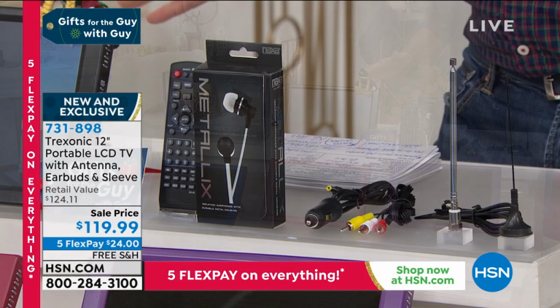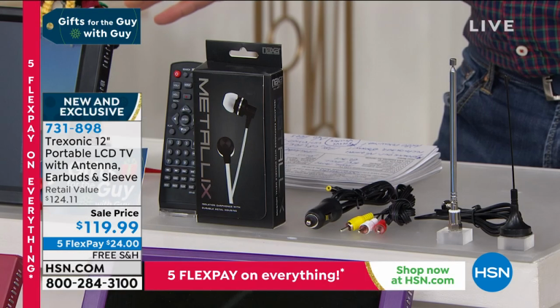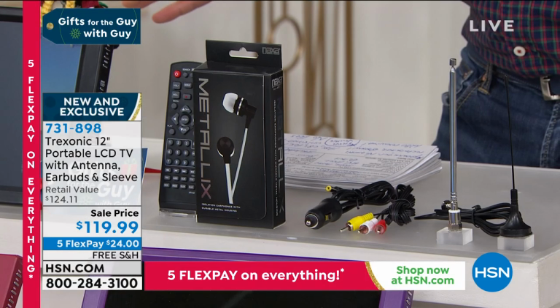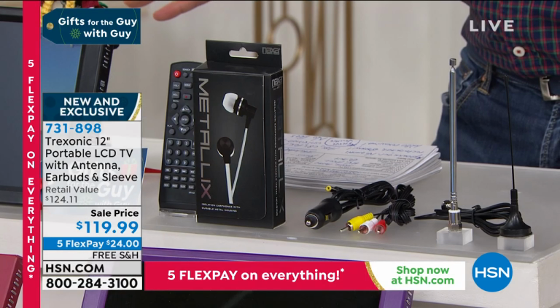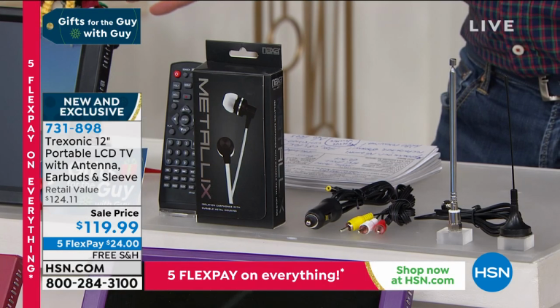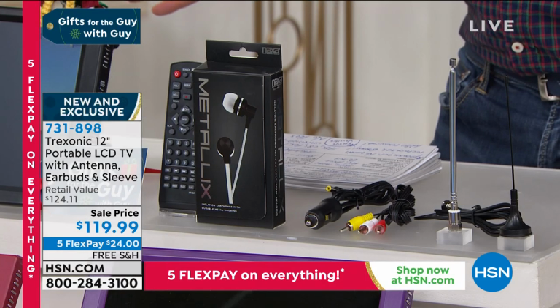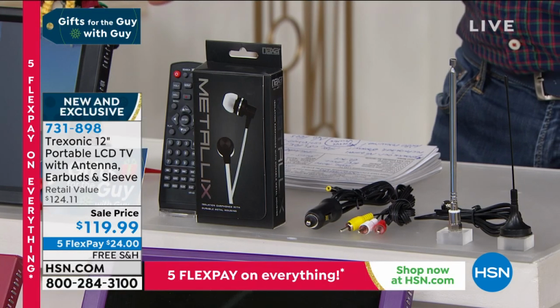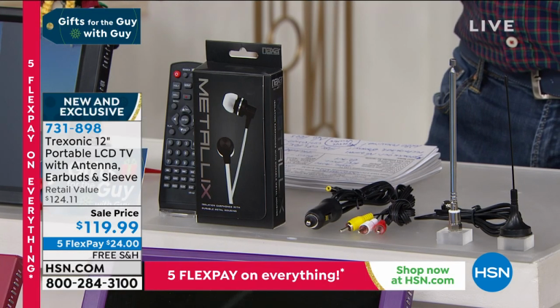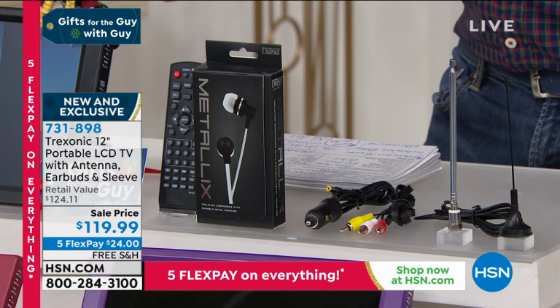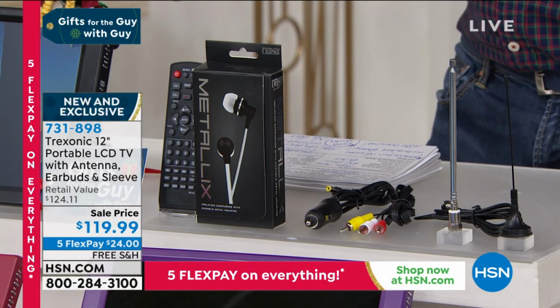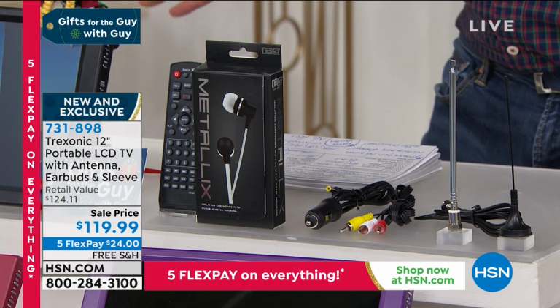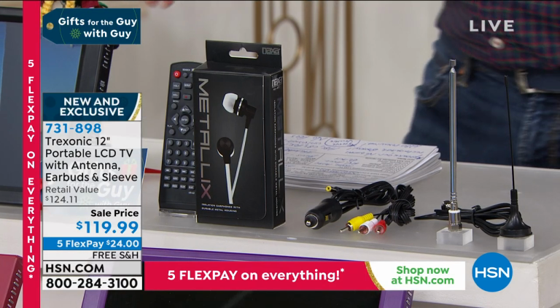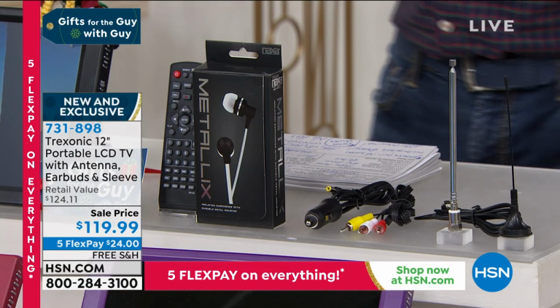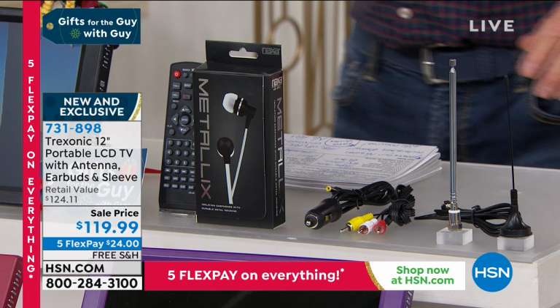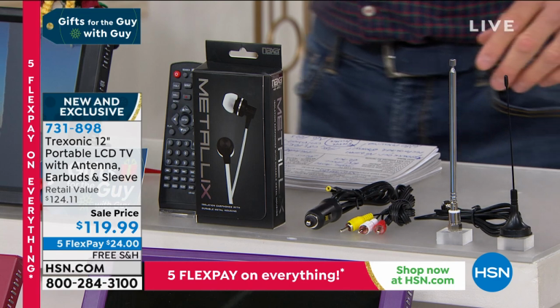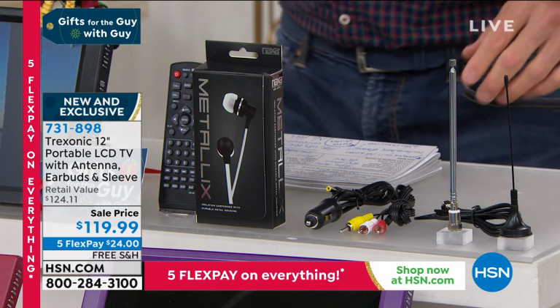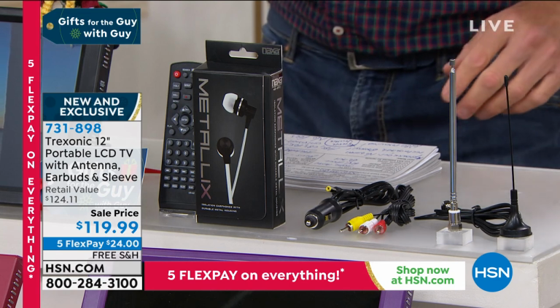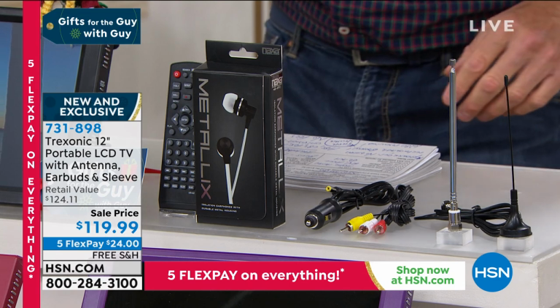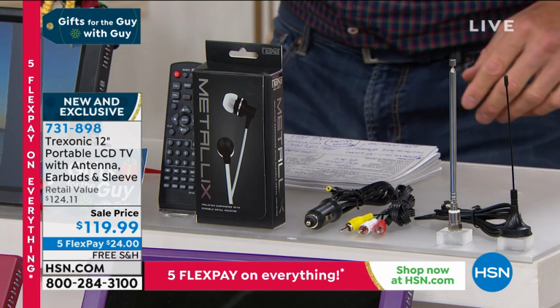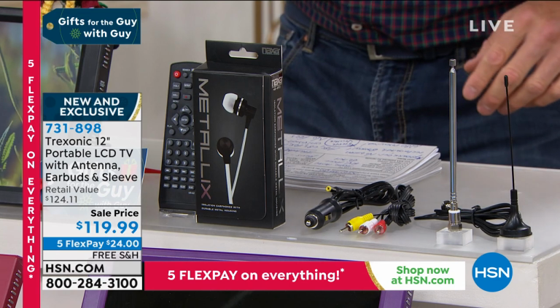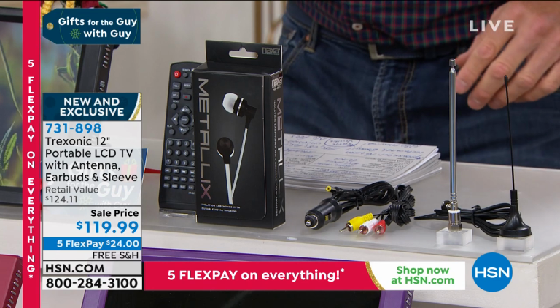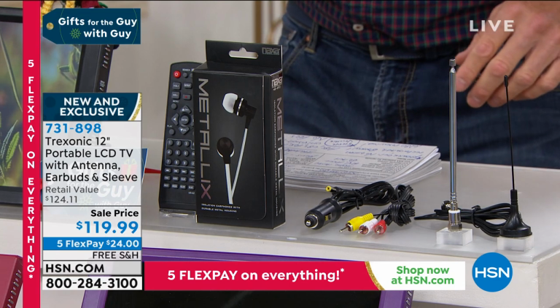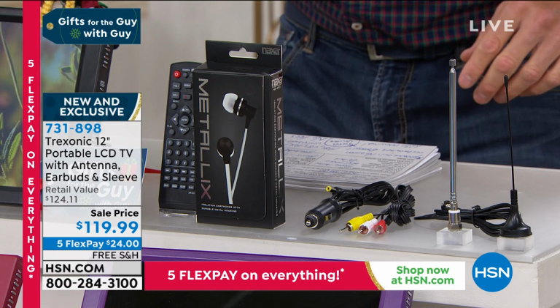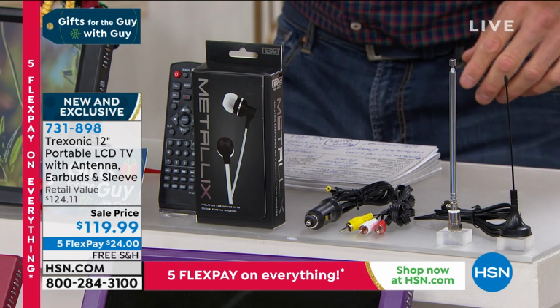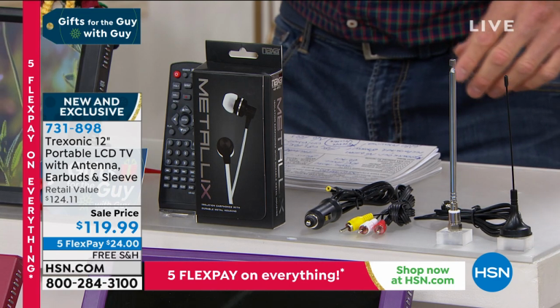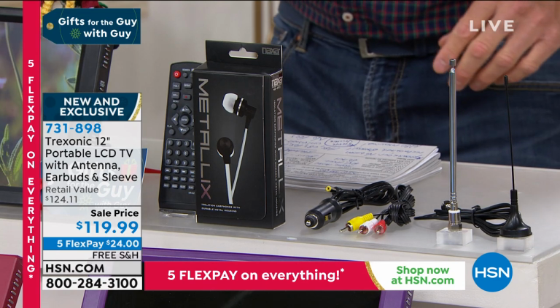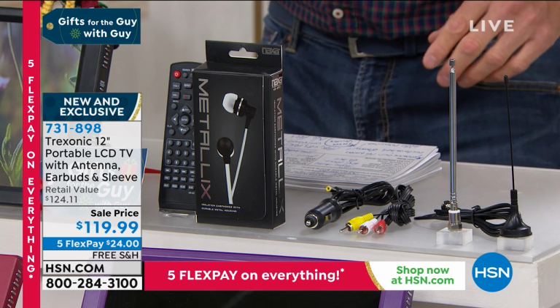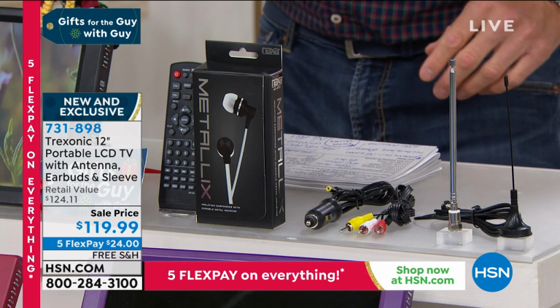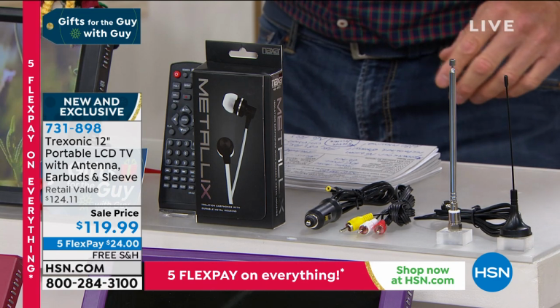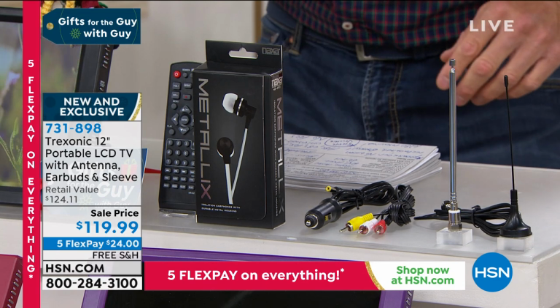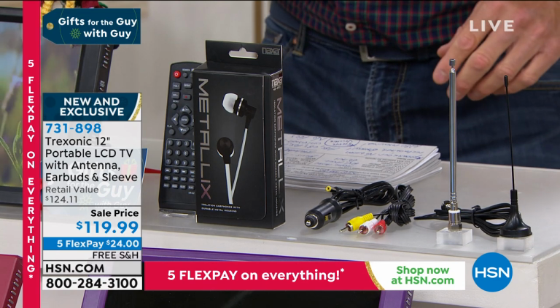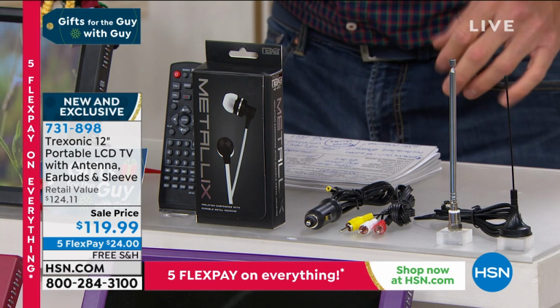The price today is $119. They gave us free shipping and handling. This is a brand new model.